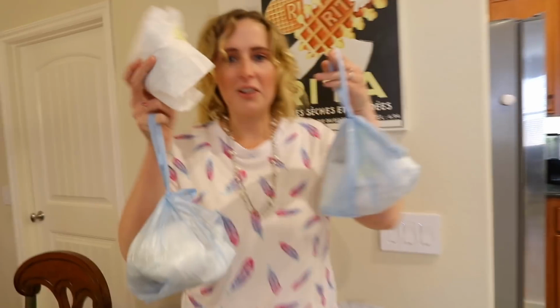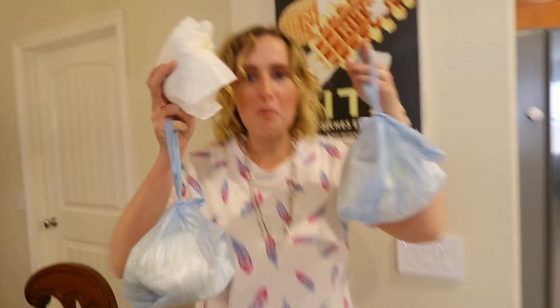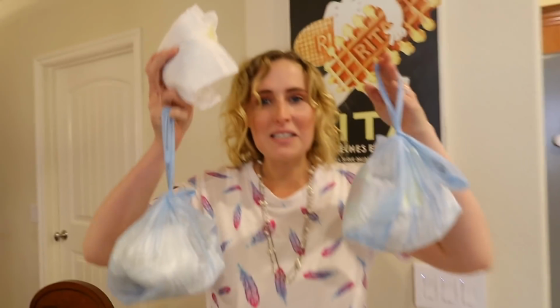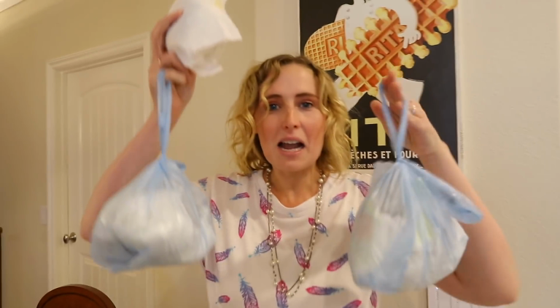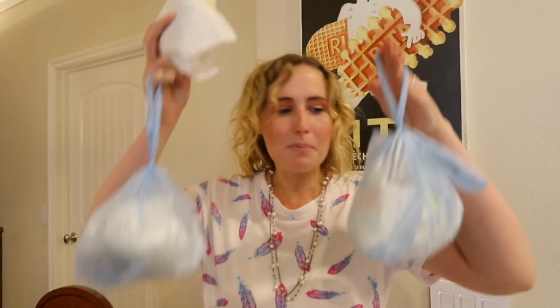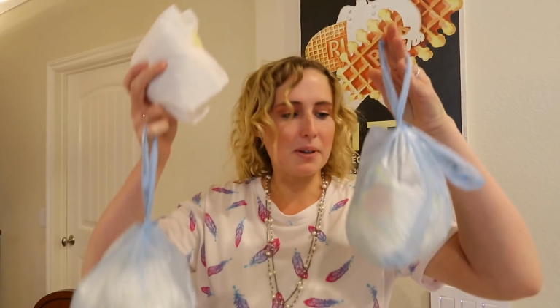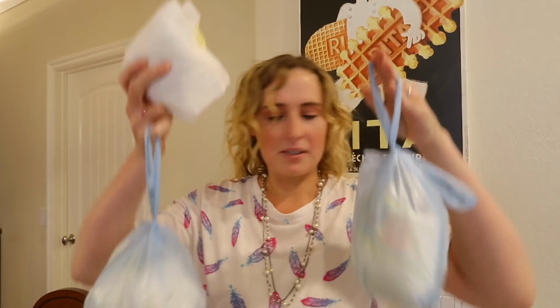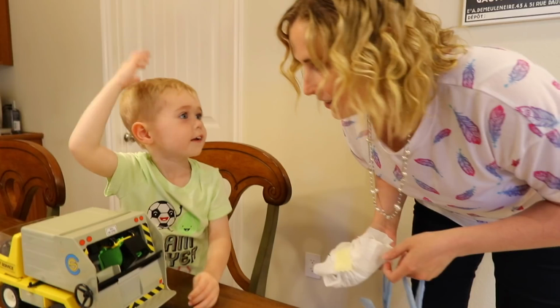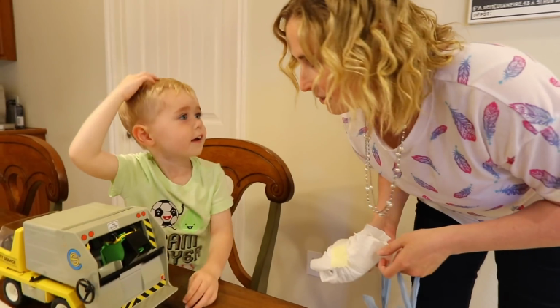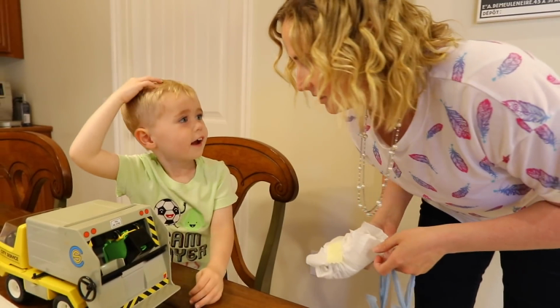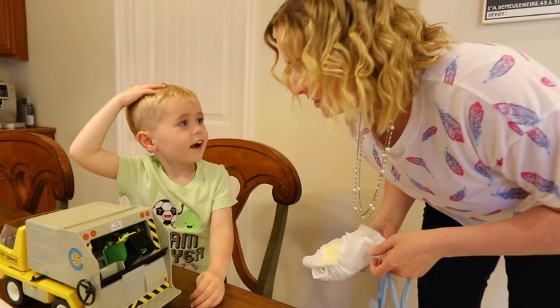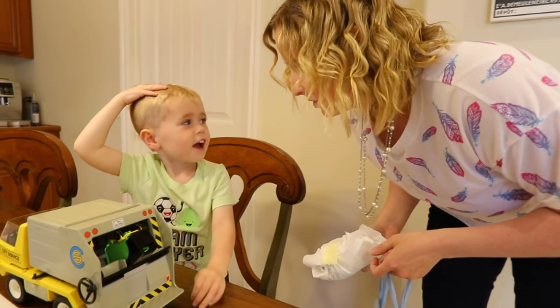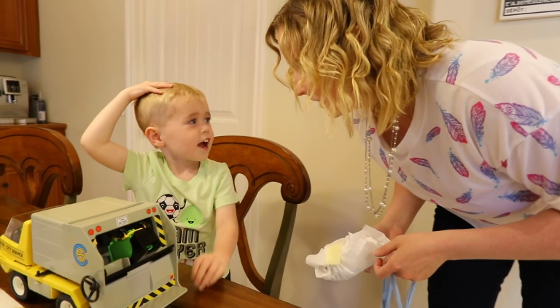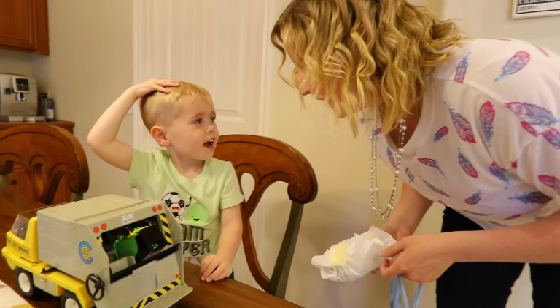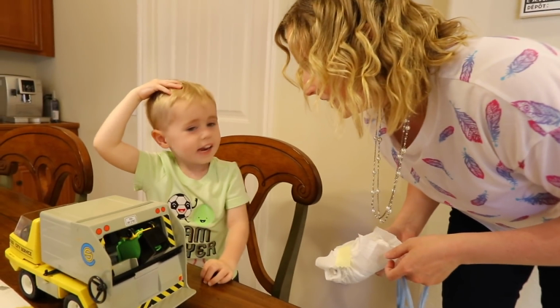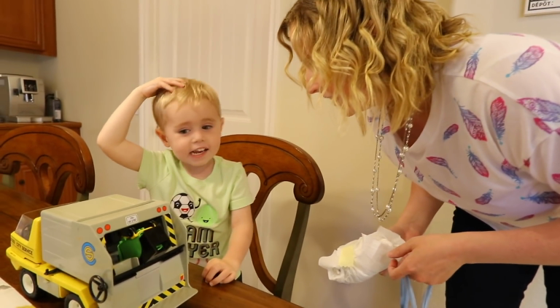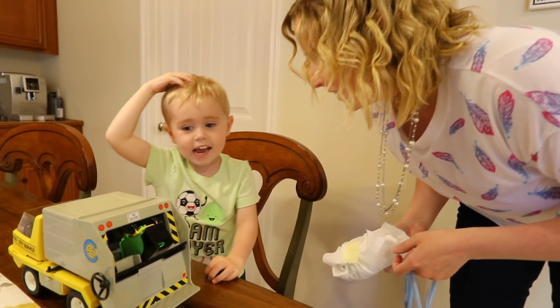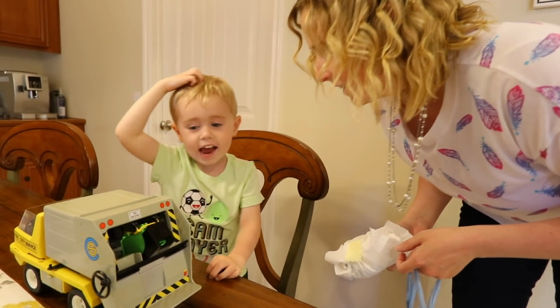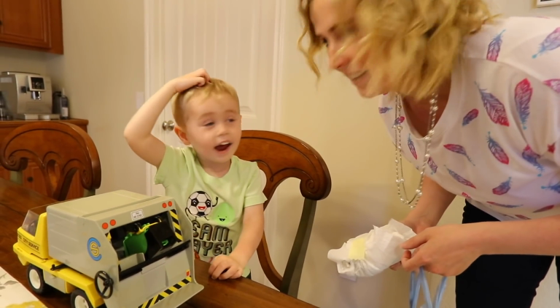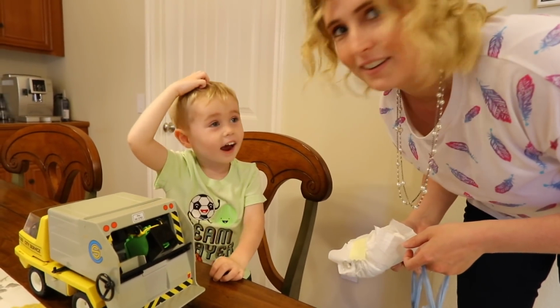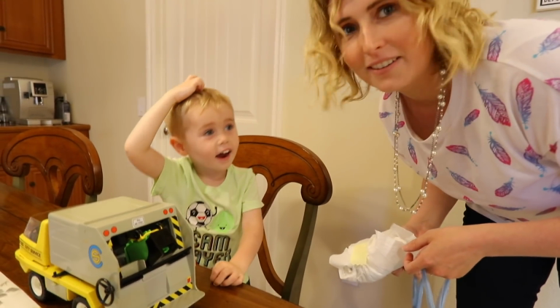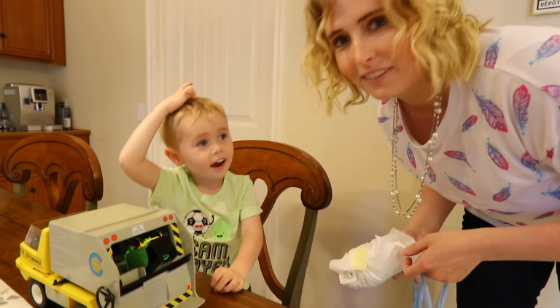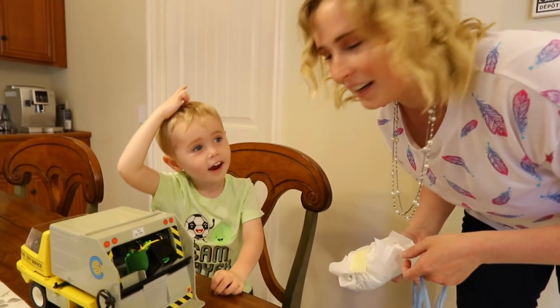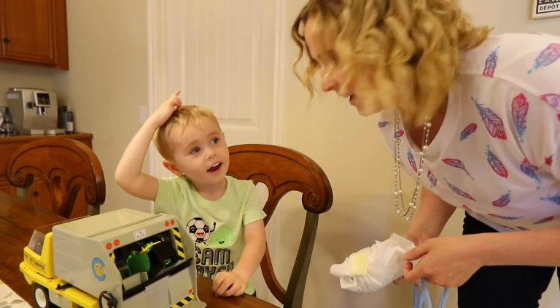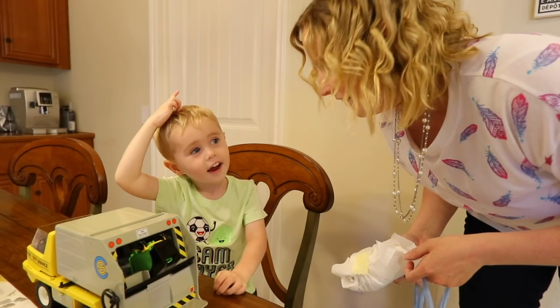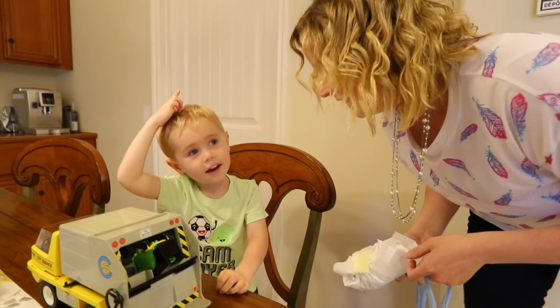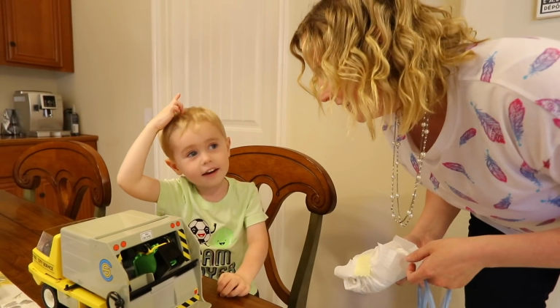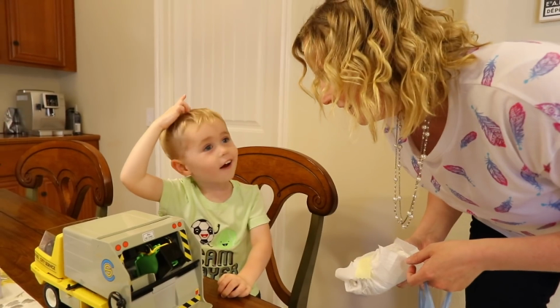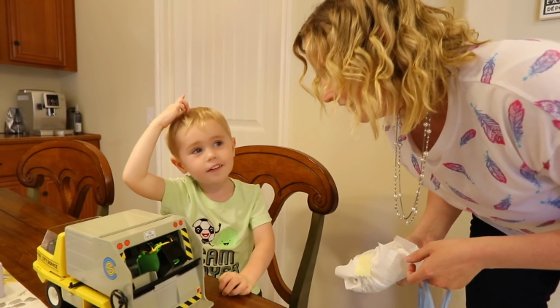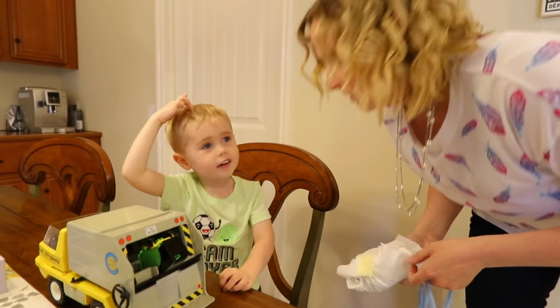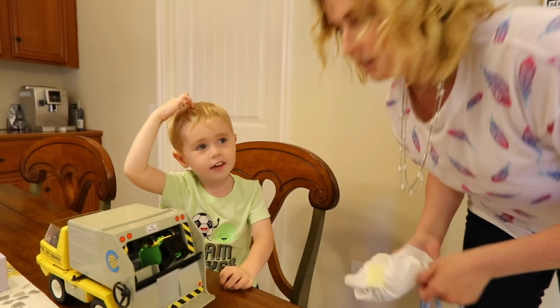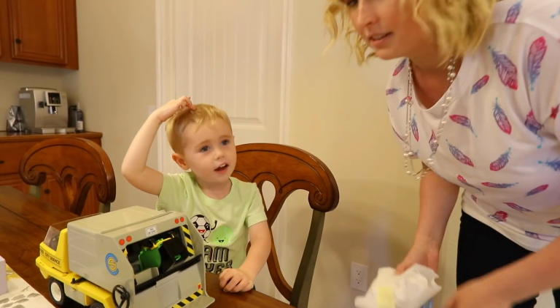Look at all my diapers! Do you want to use the toilet? Yeah. Right now? No, right now.